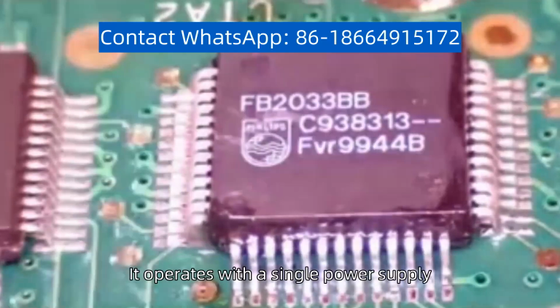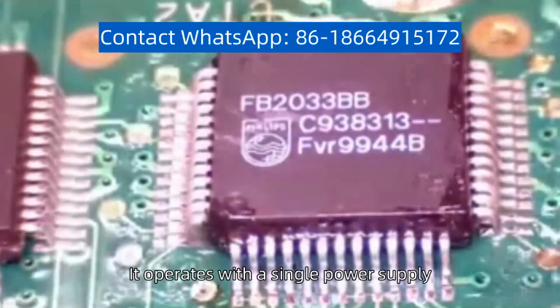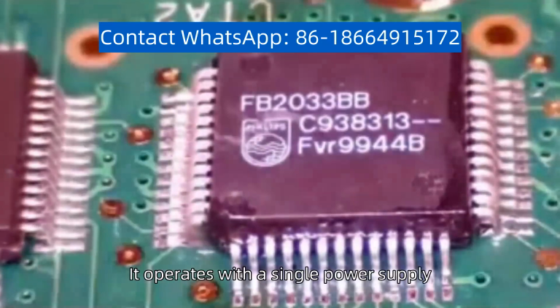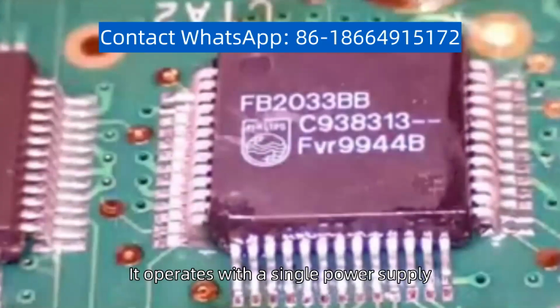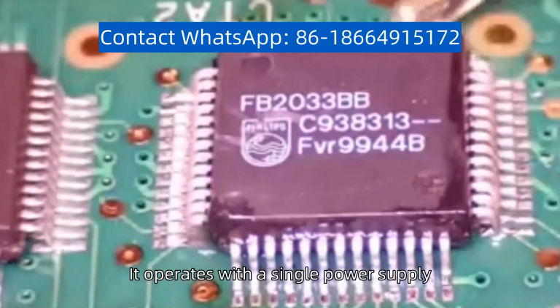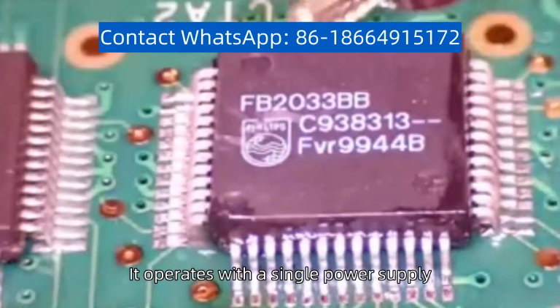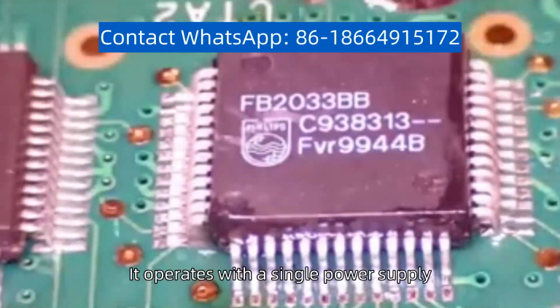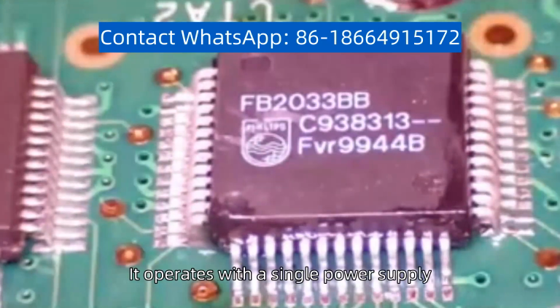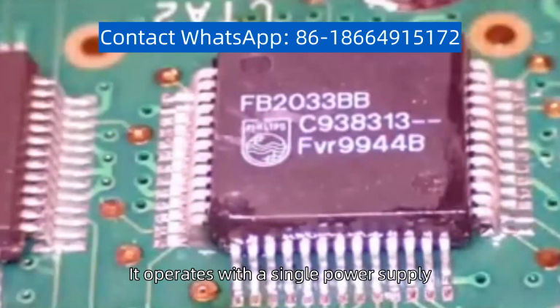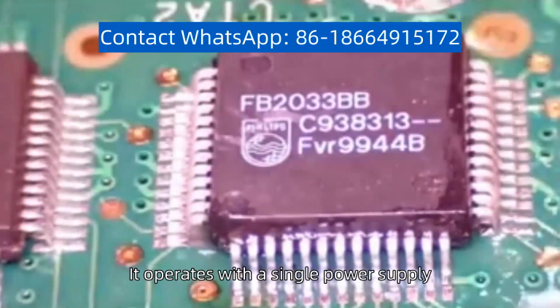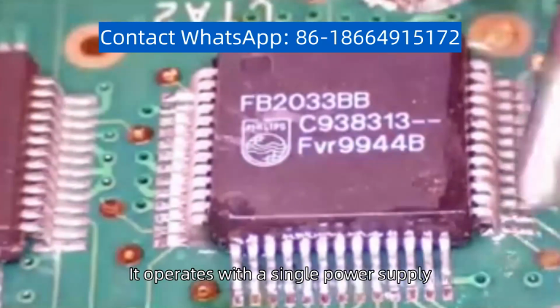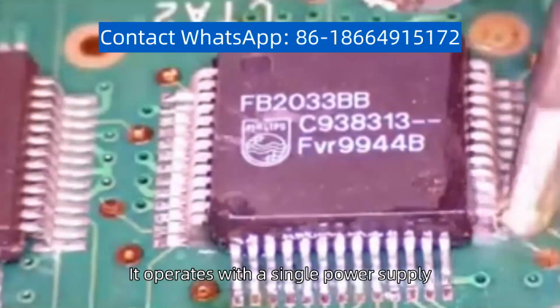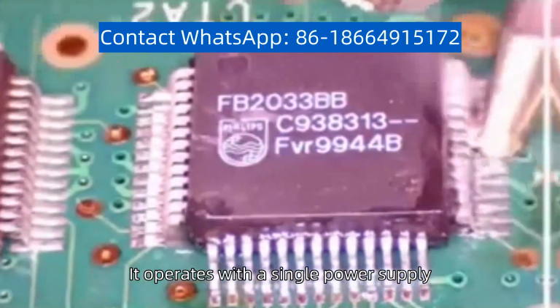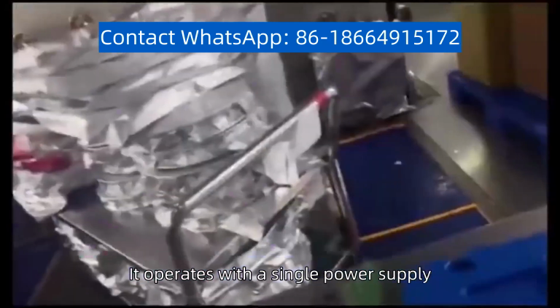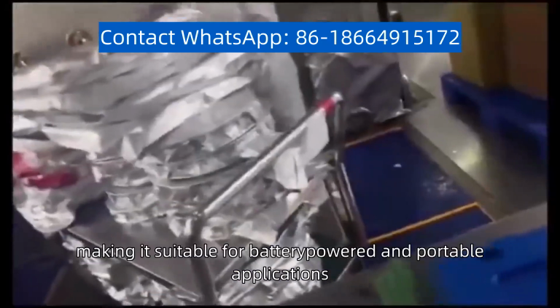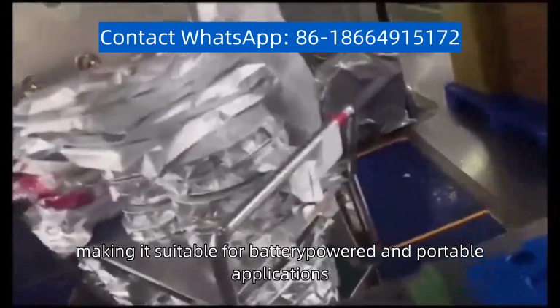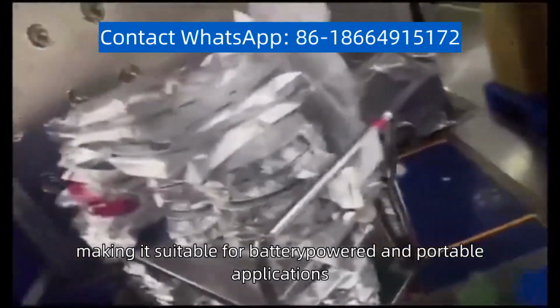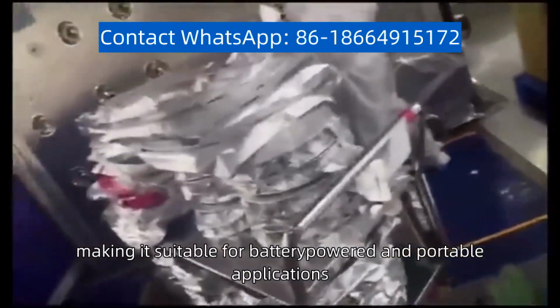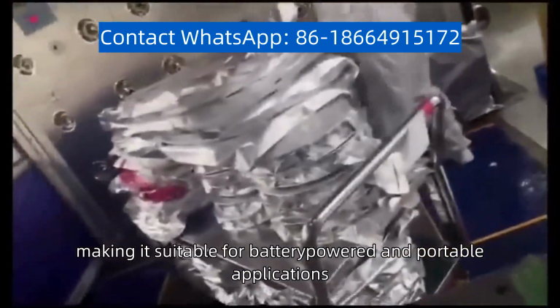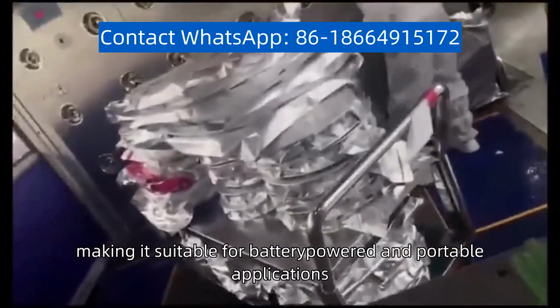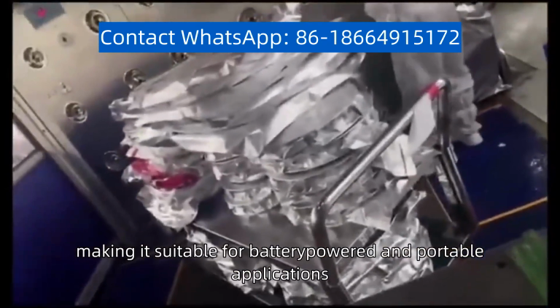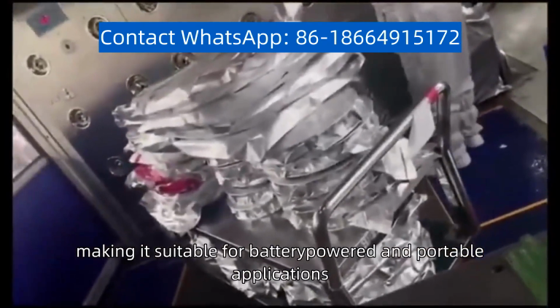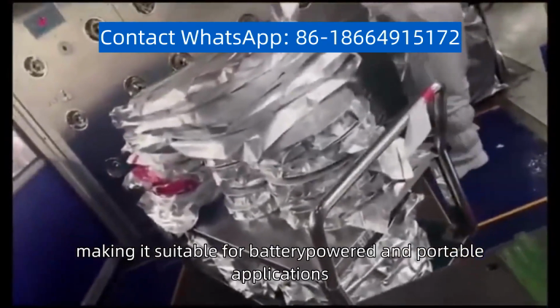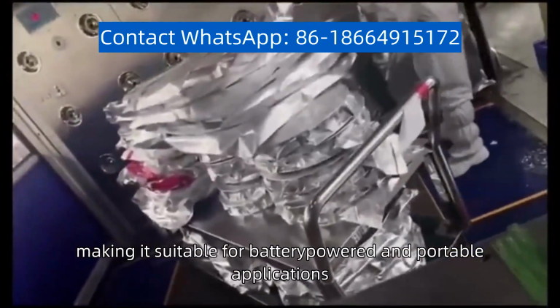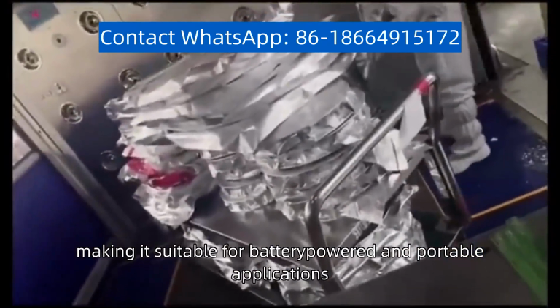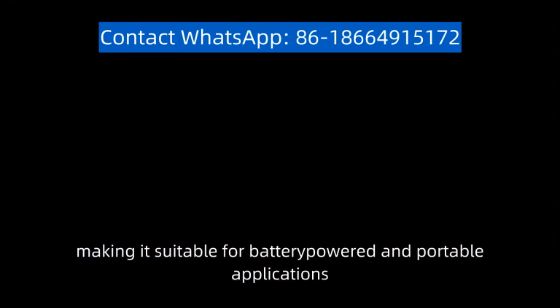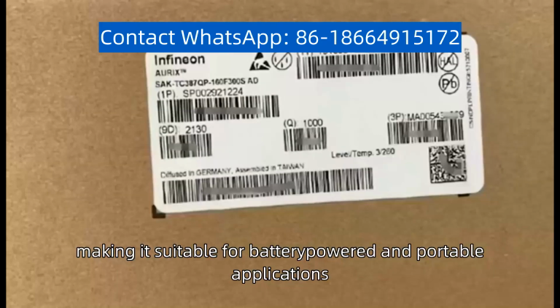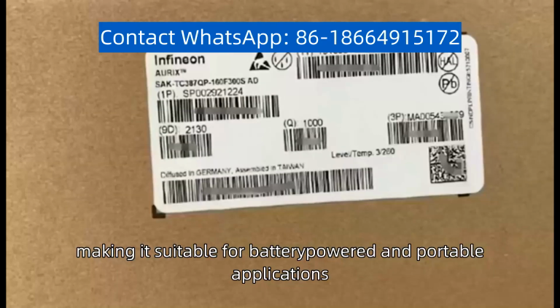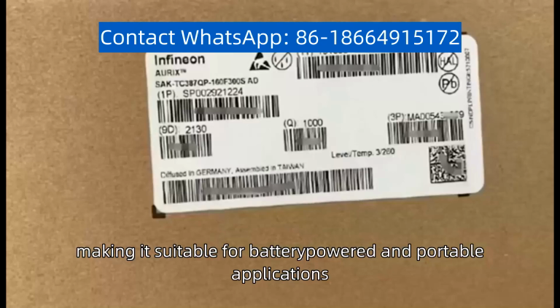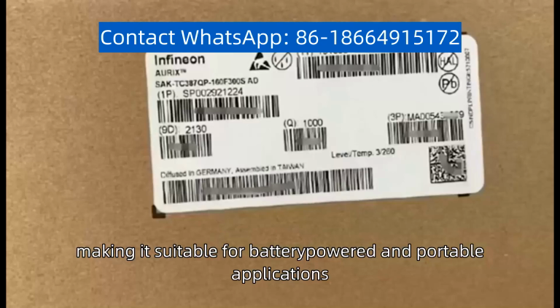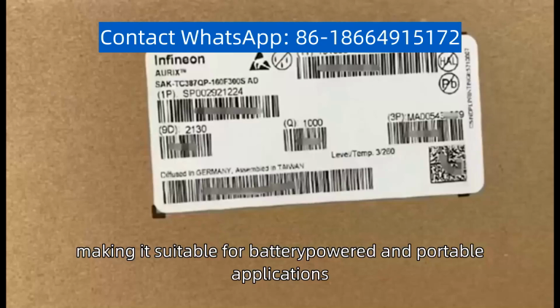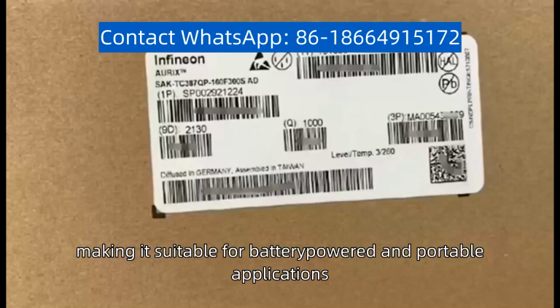It operates with a single power supply, making it suitable for battery-powered and portable applications.